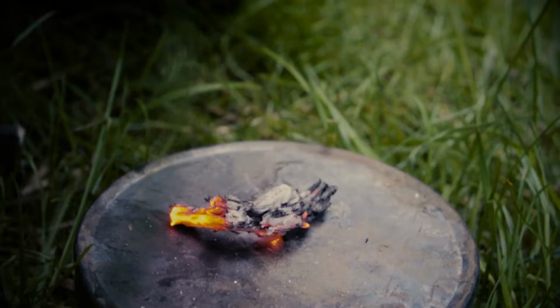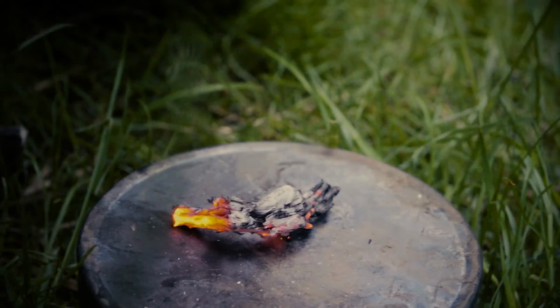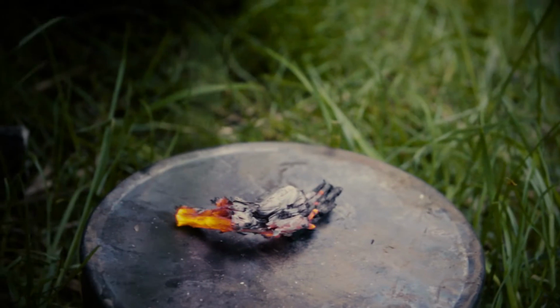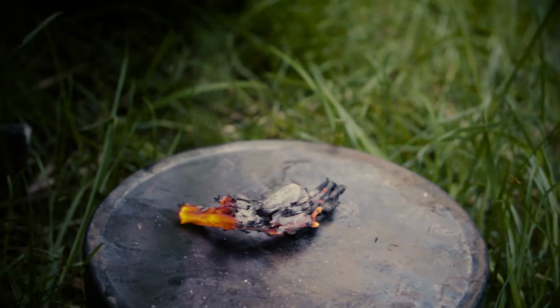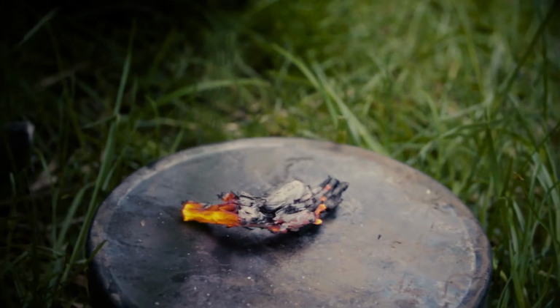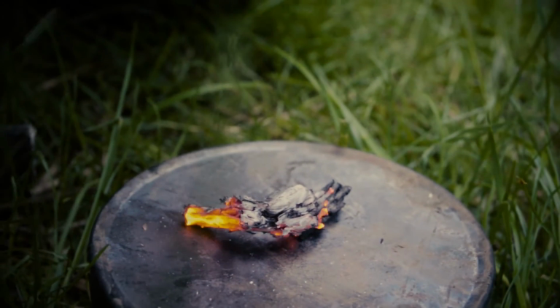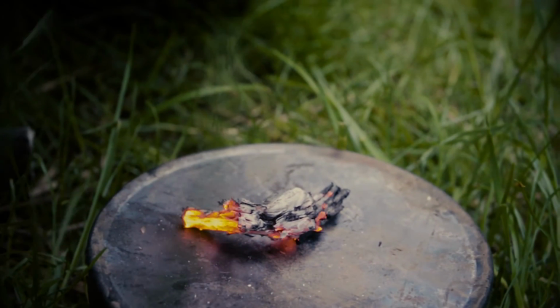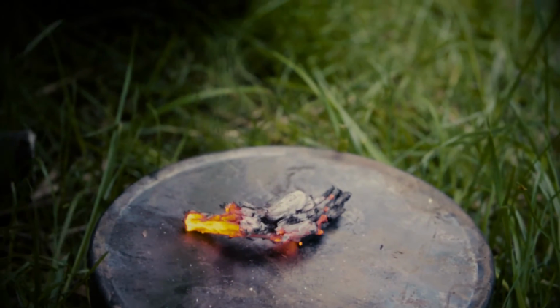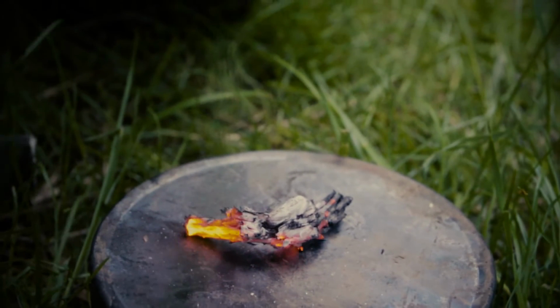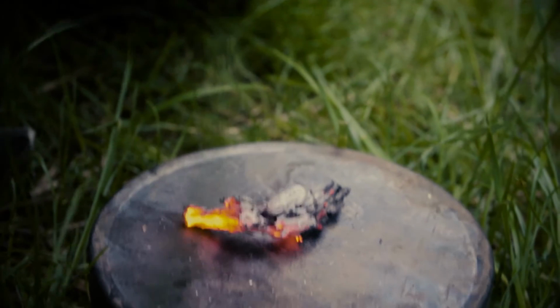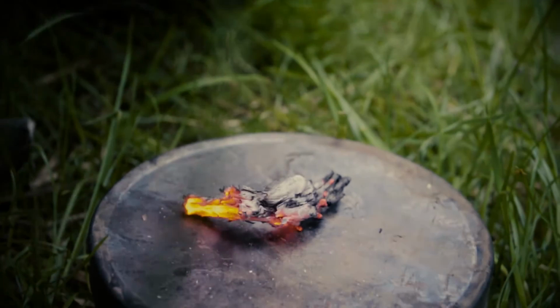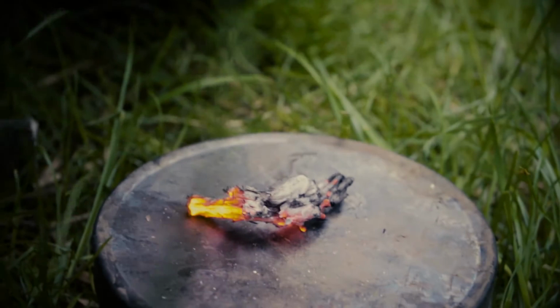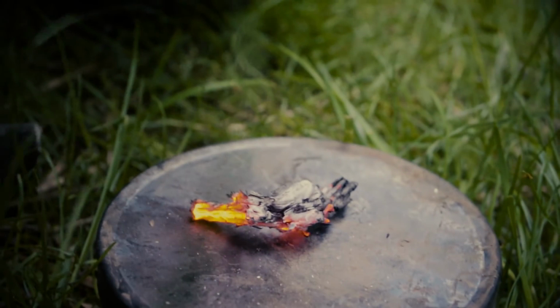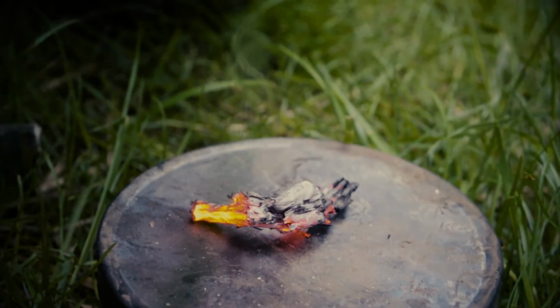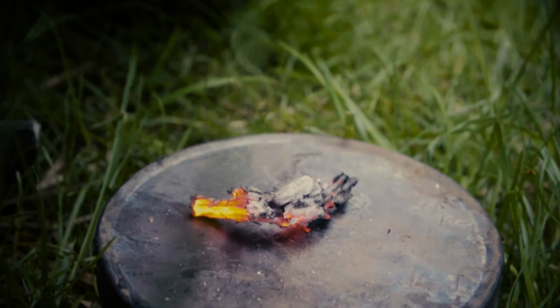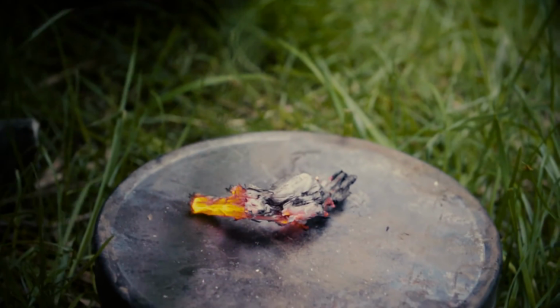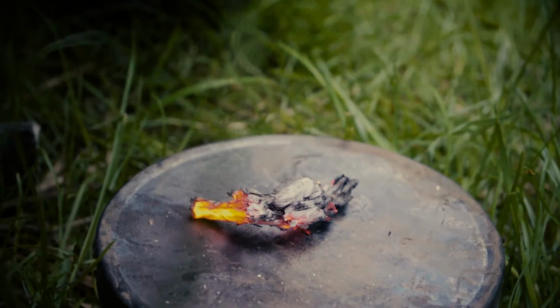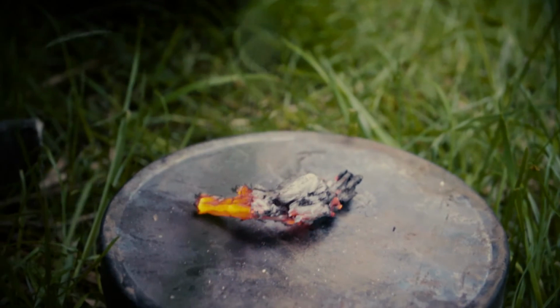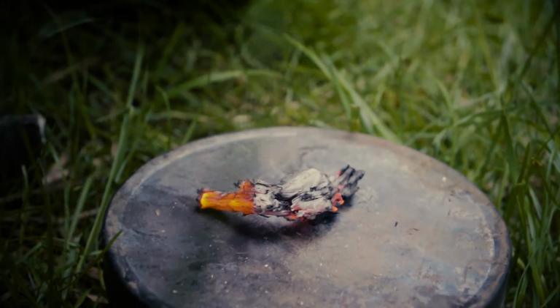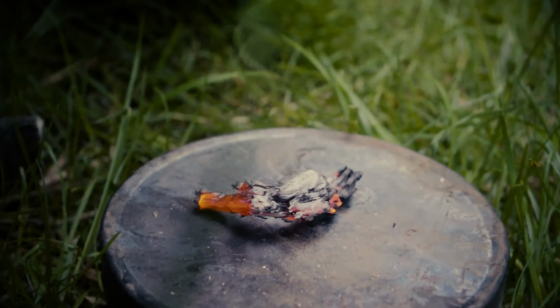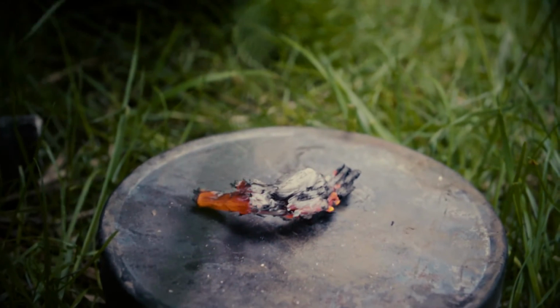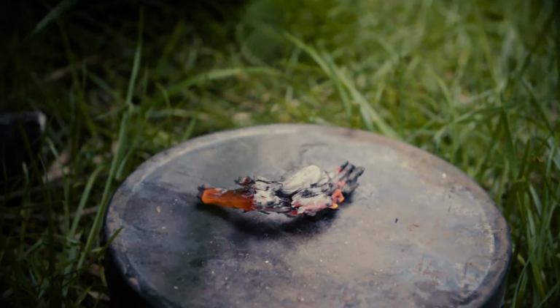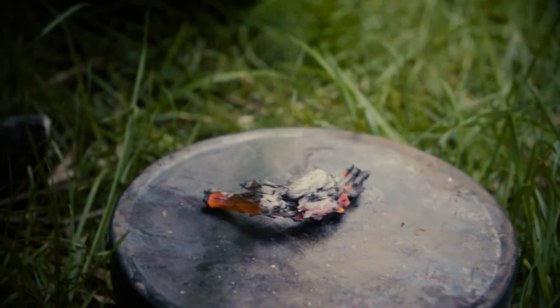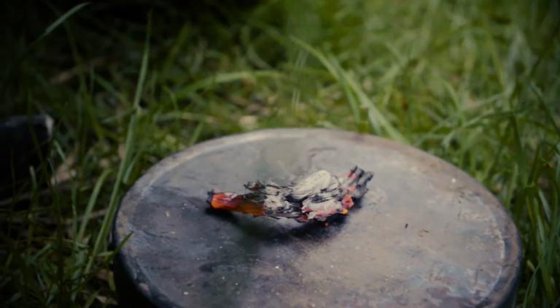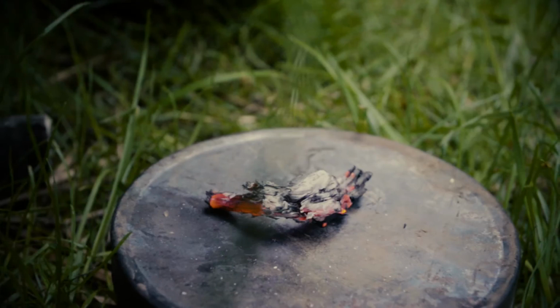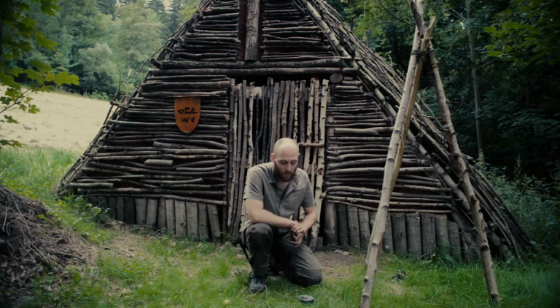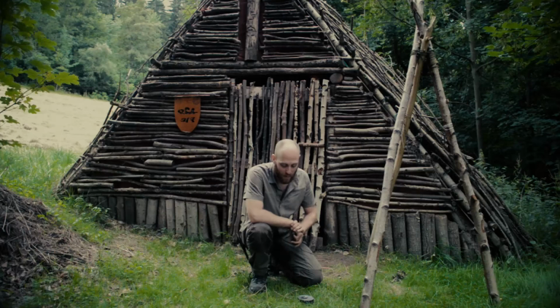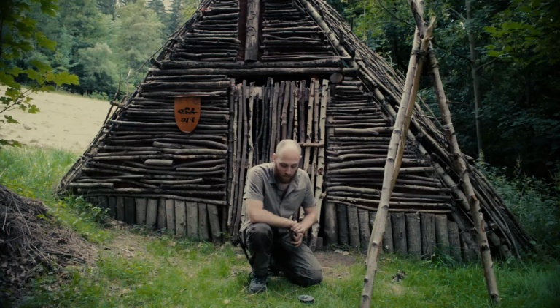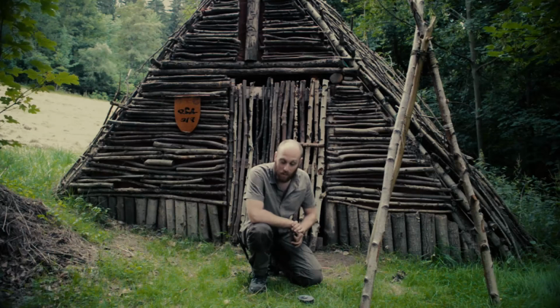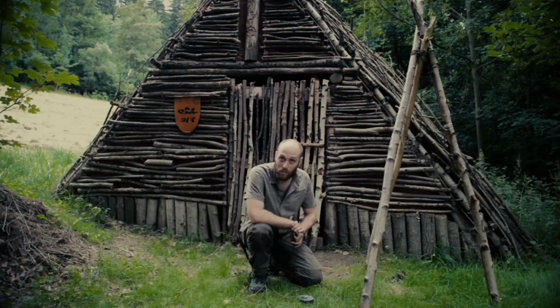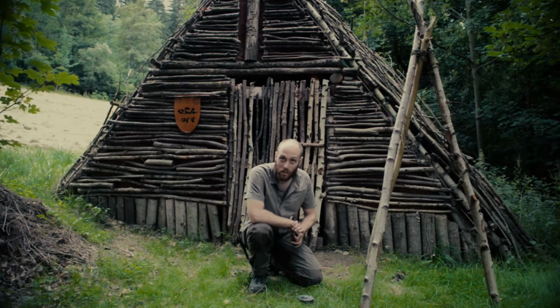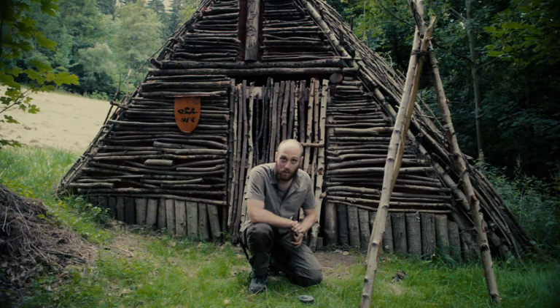So this is how you use charcoal. I will now collect some punk wood to create some new charcoal.